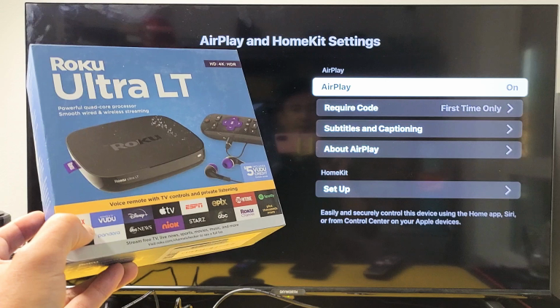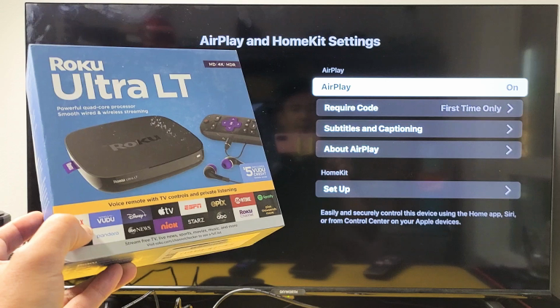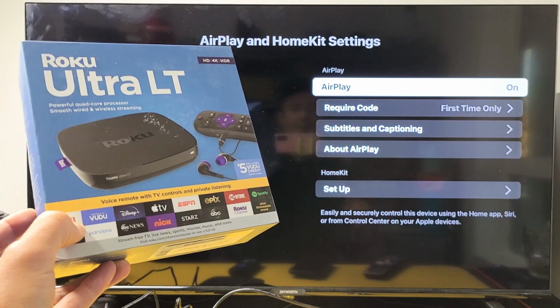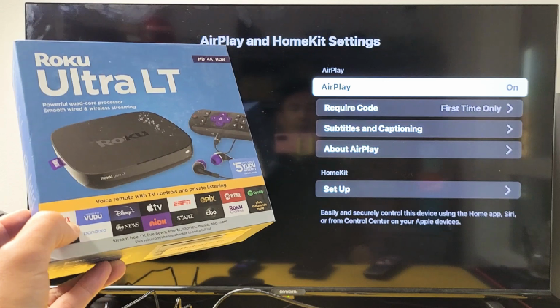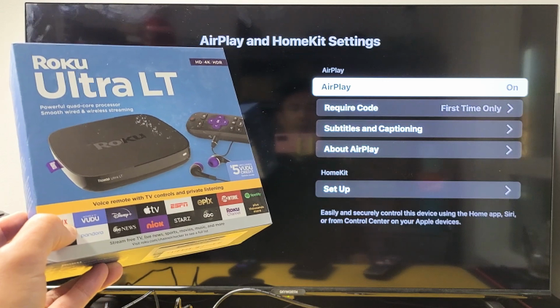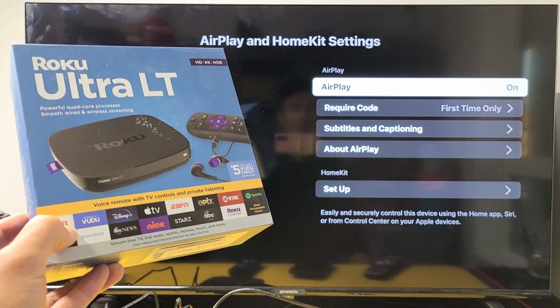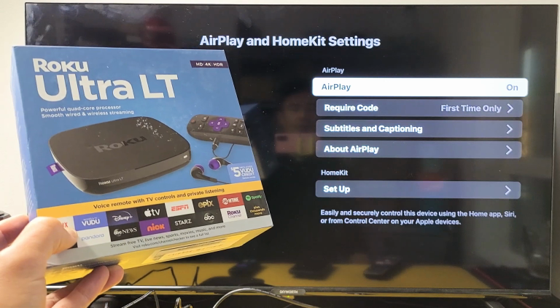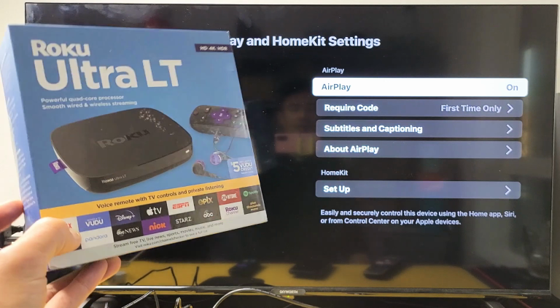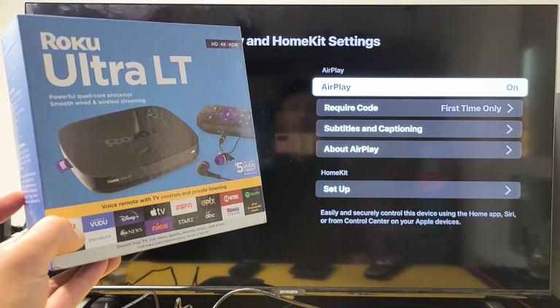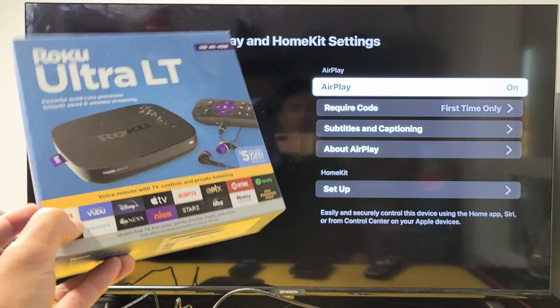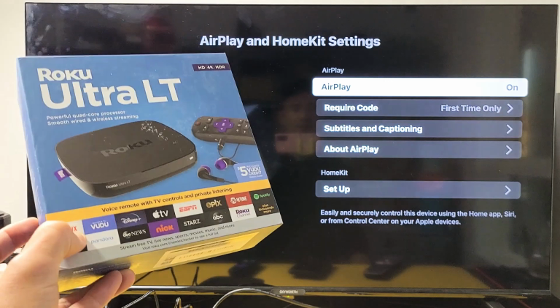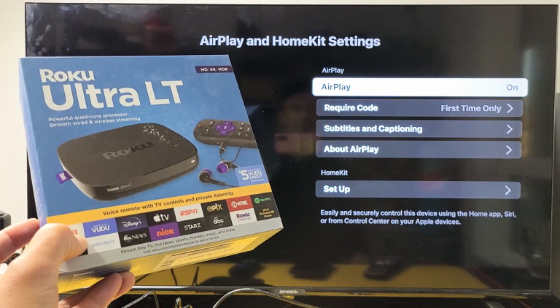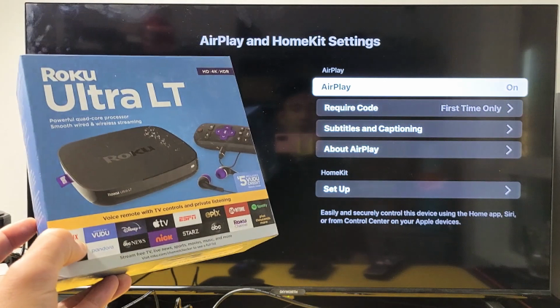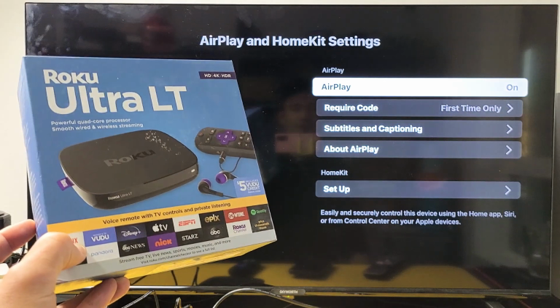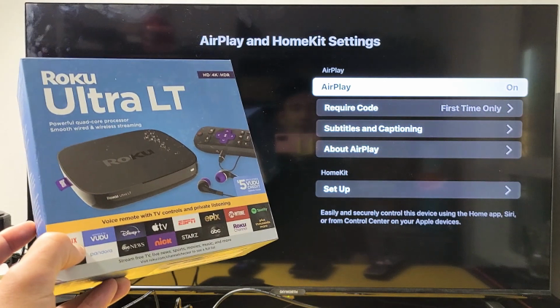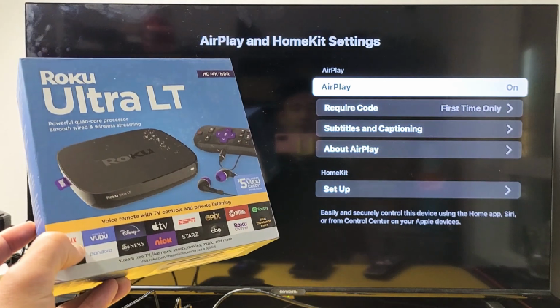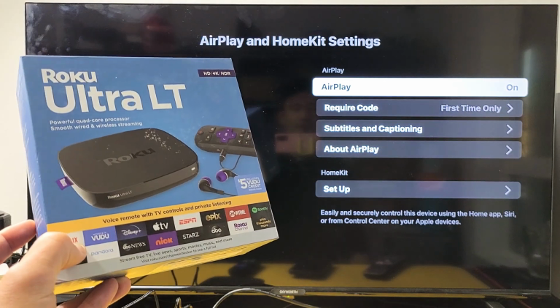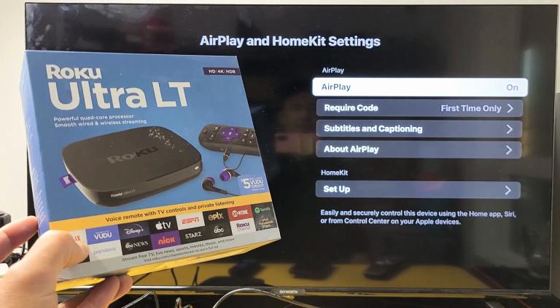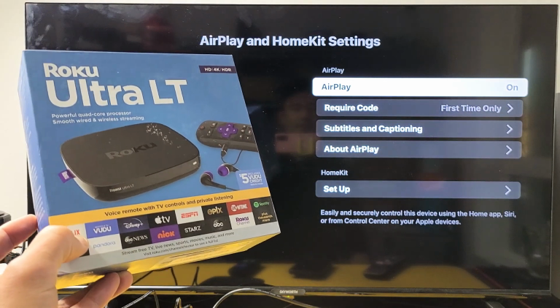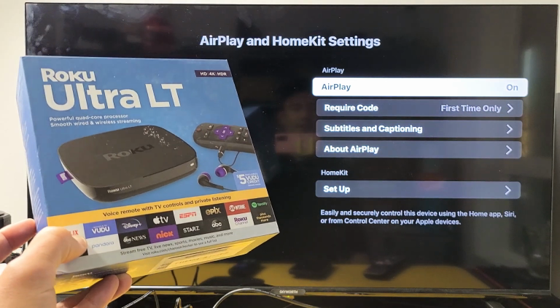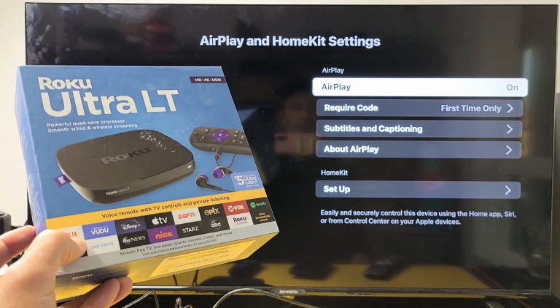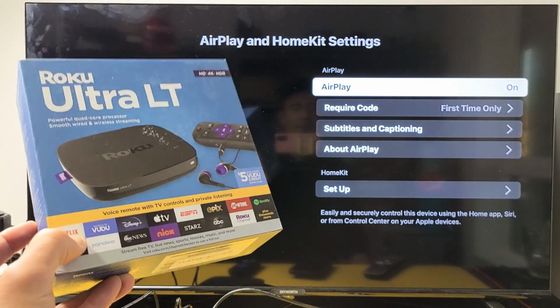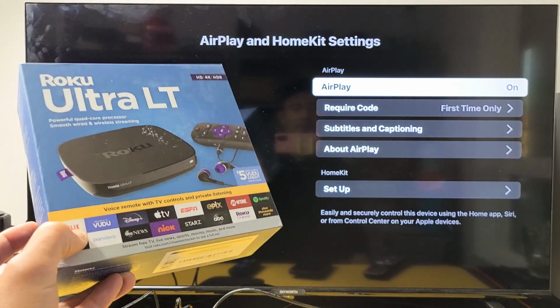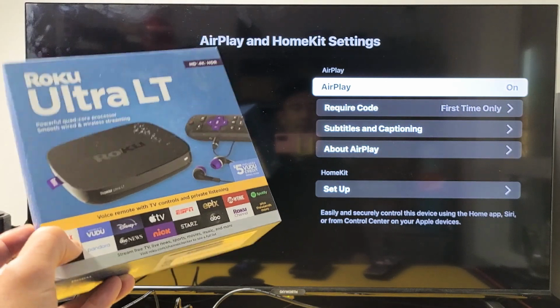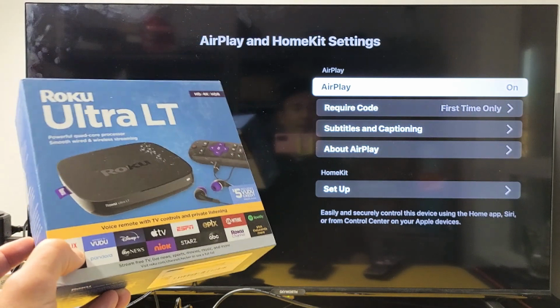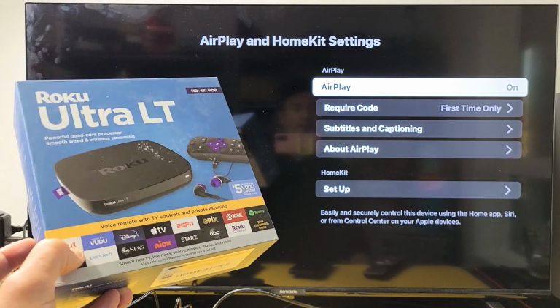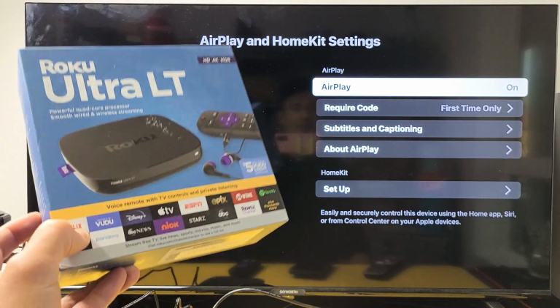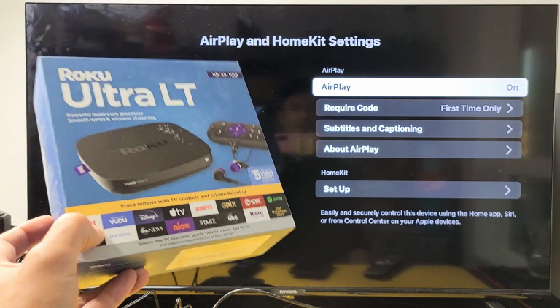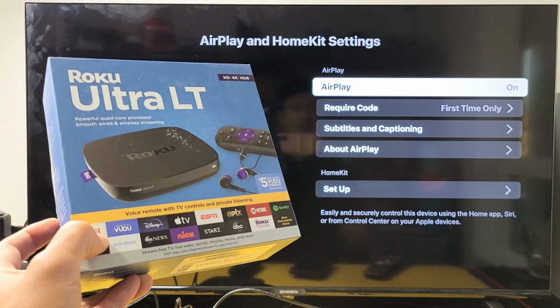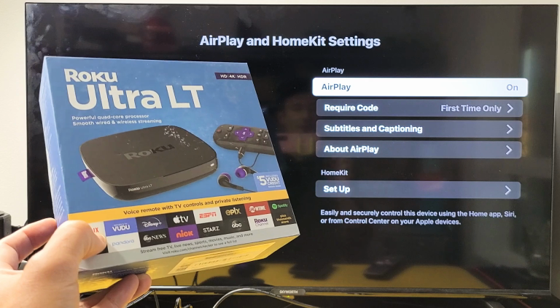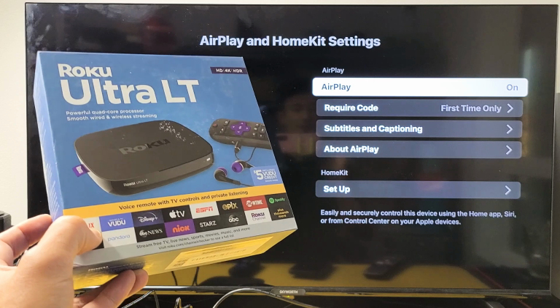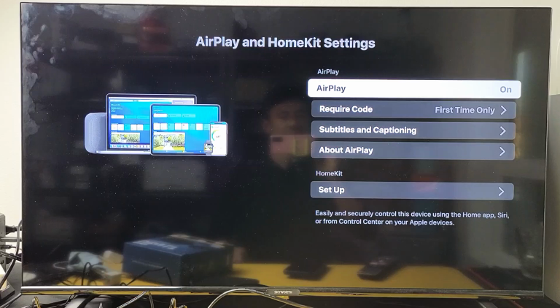I have a Roku Ultra LT here. I'm going to show you how to turn the built-in AirPlay on and off.